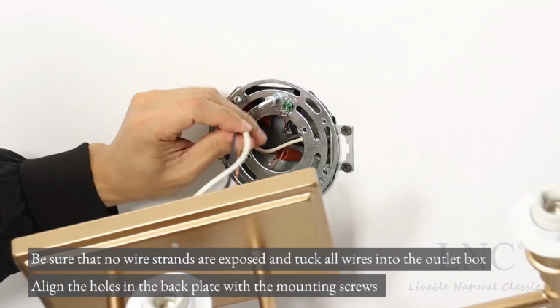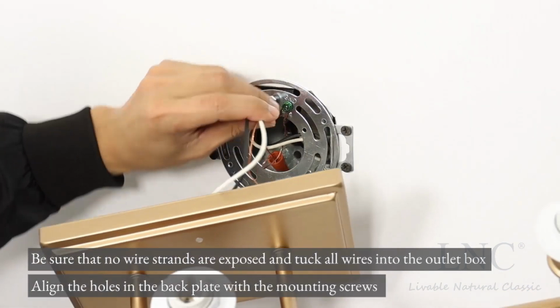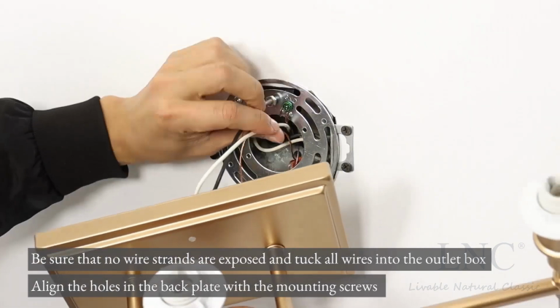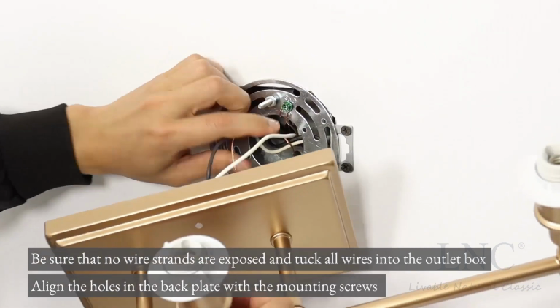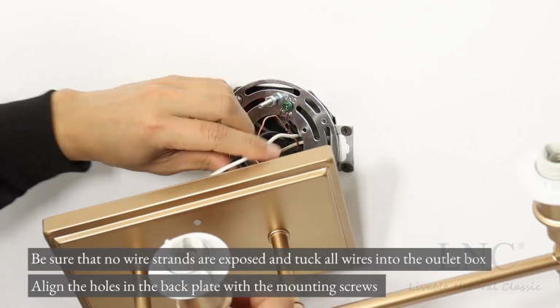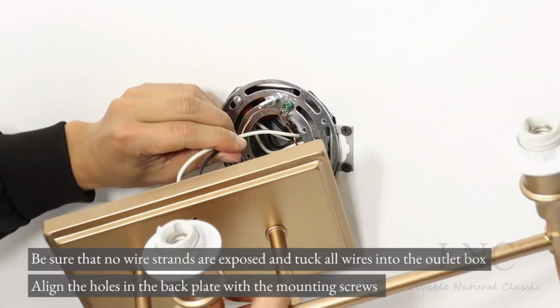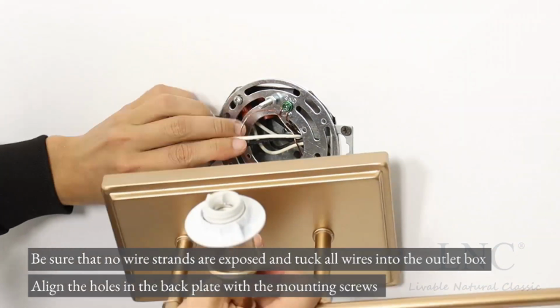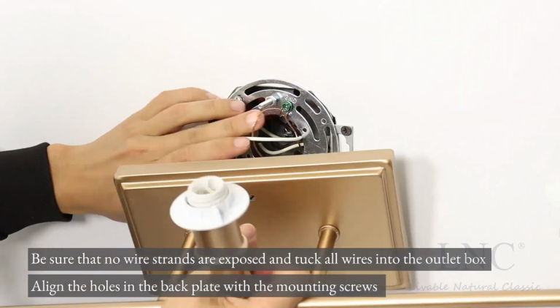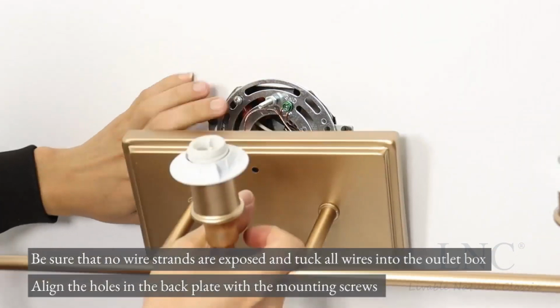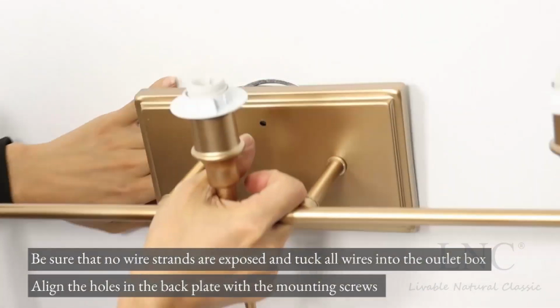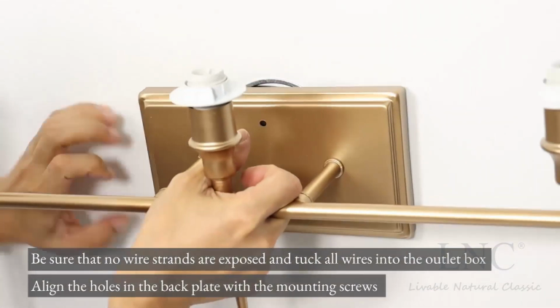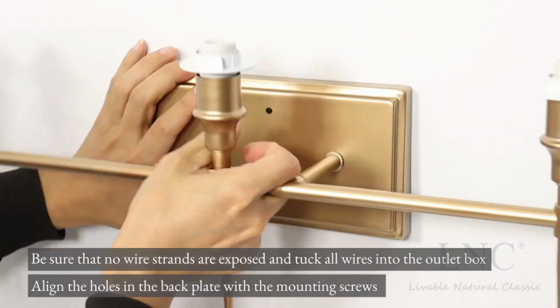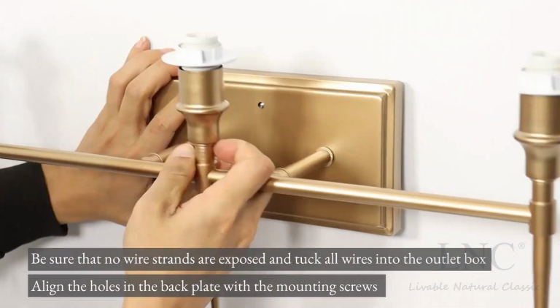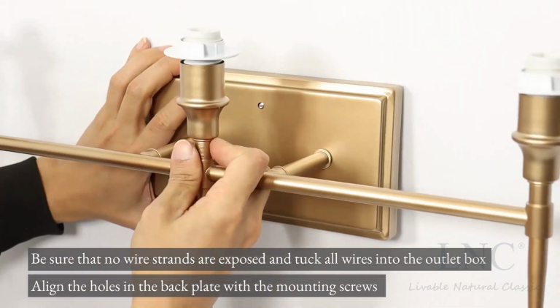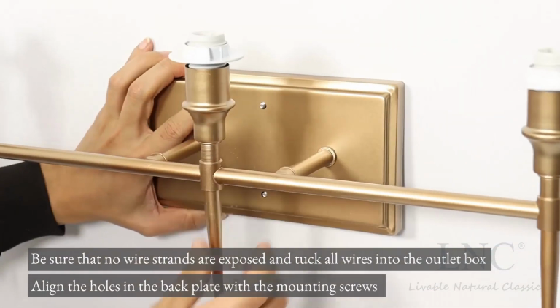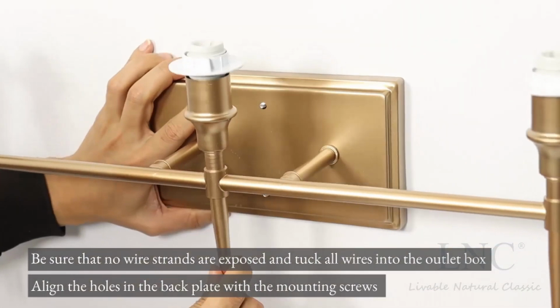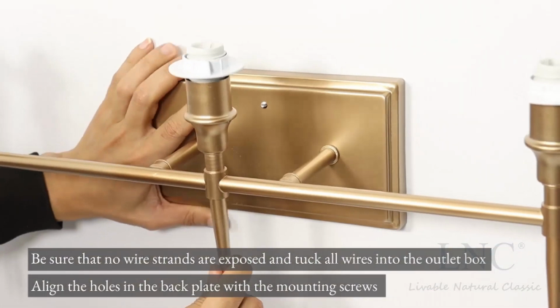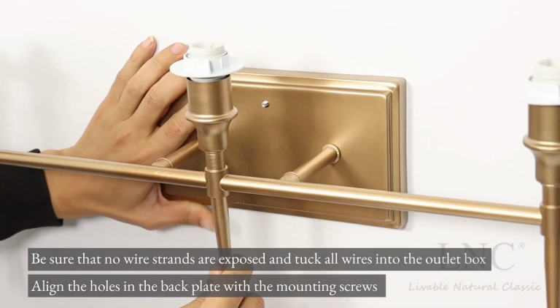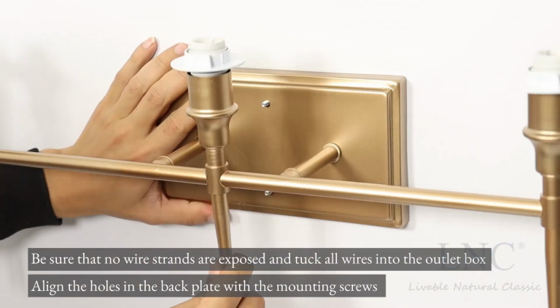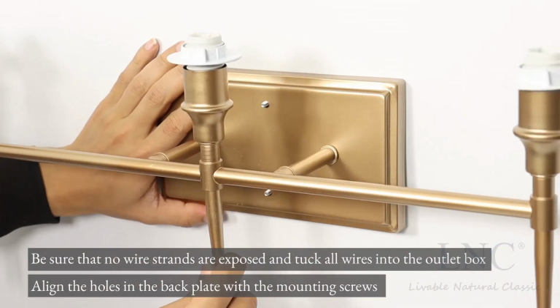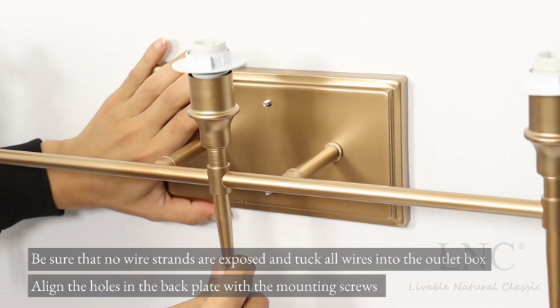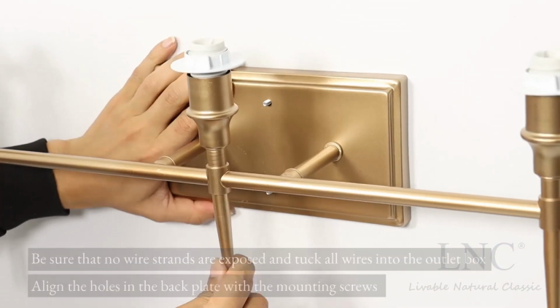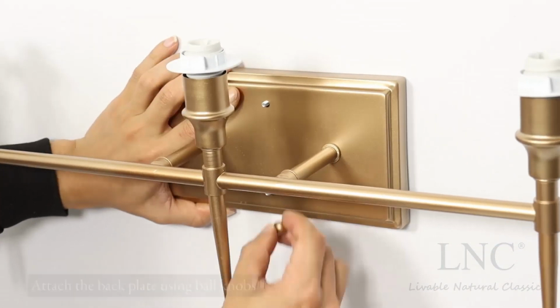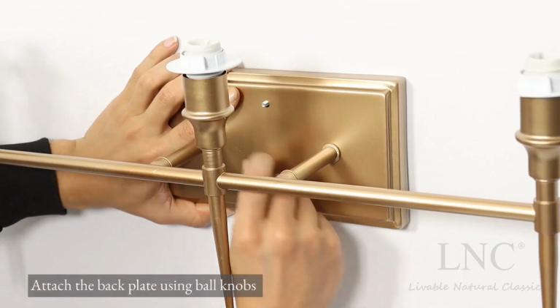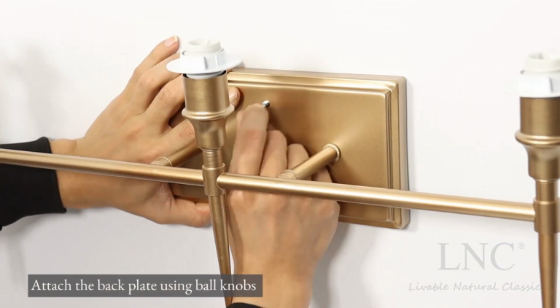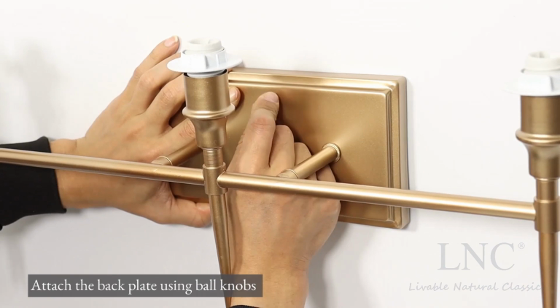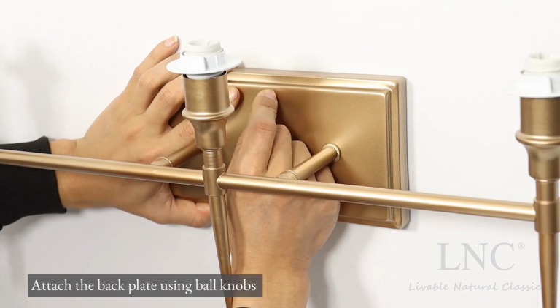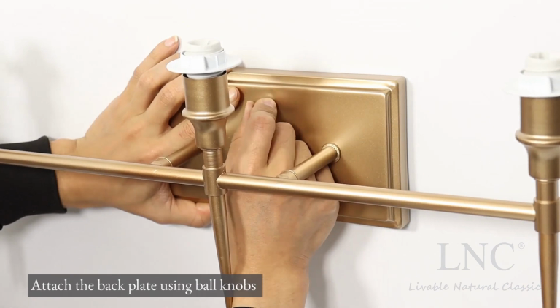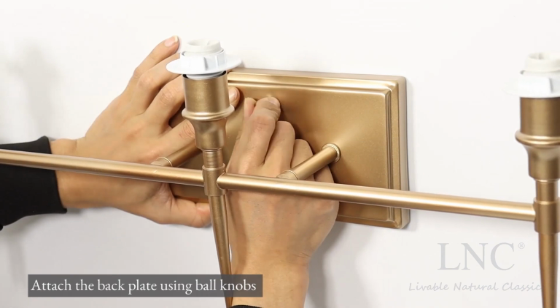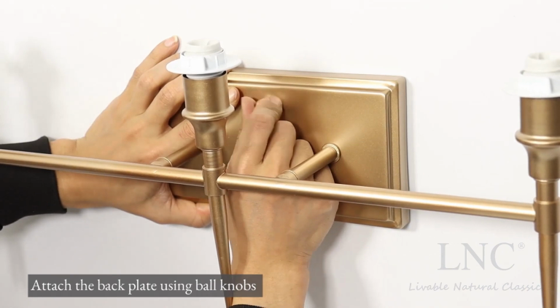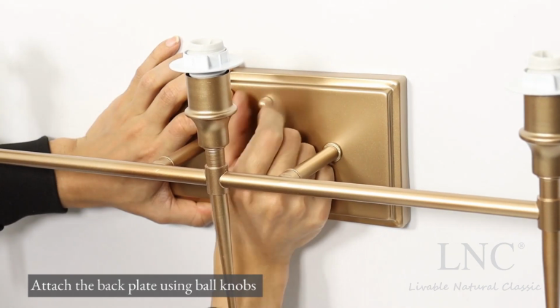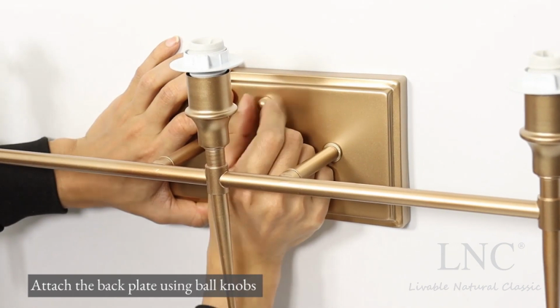Align the holes in the back plate with the mounting screws. Attach the back plate using ball knobs.